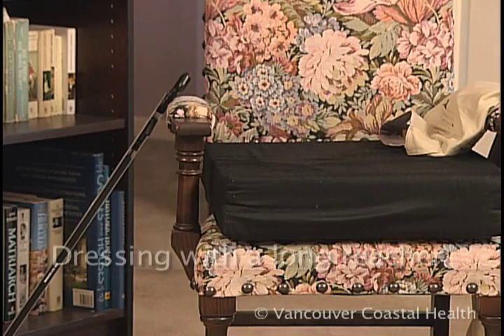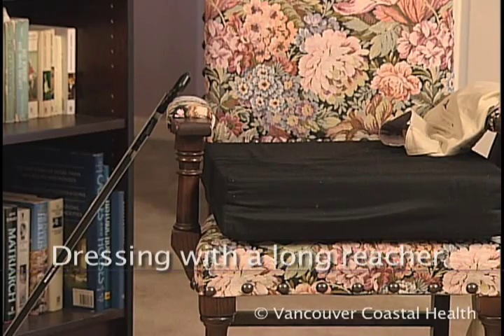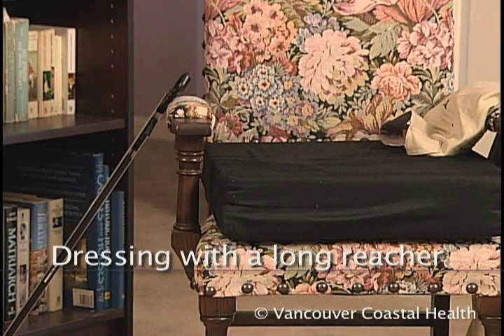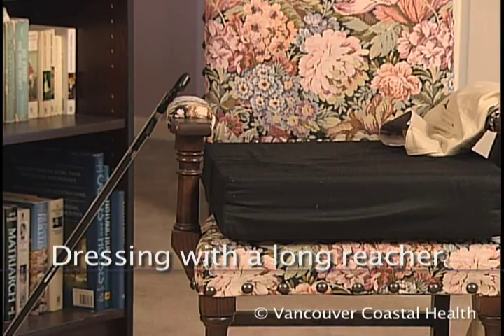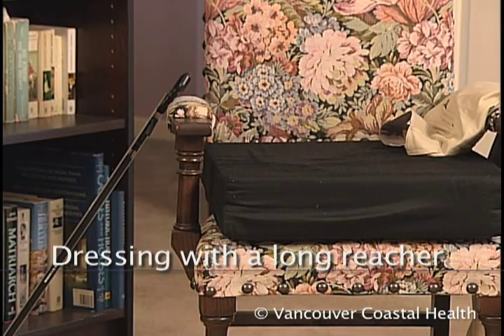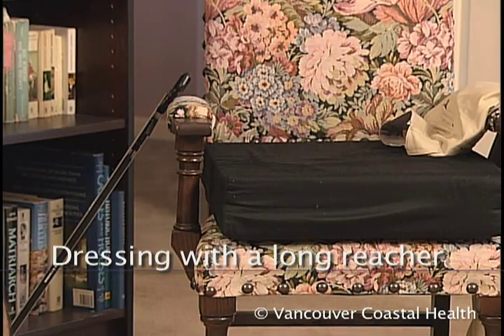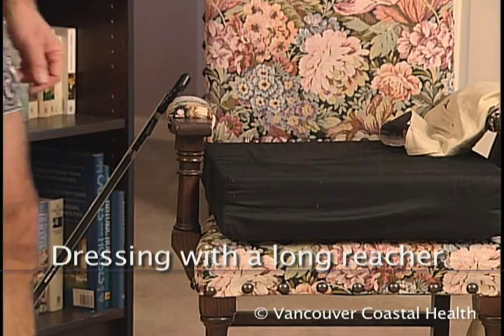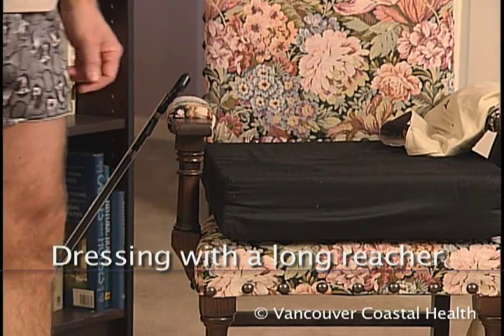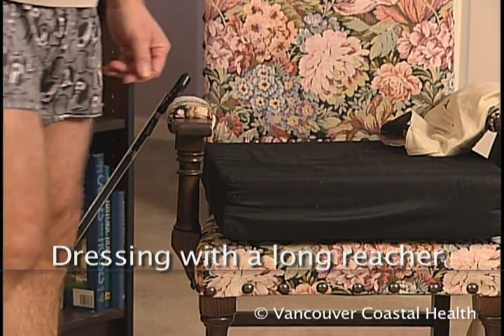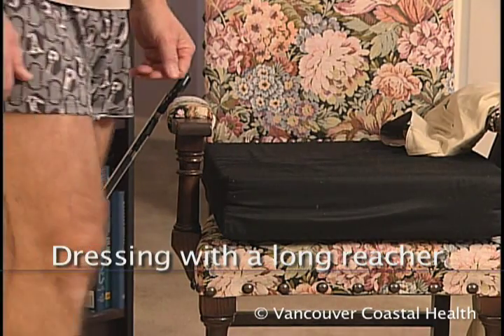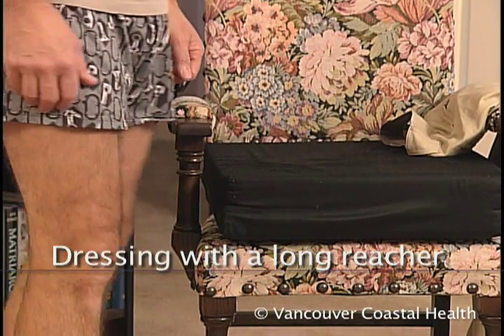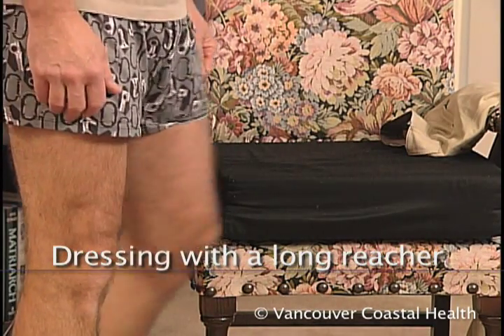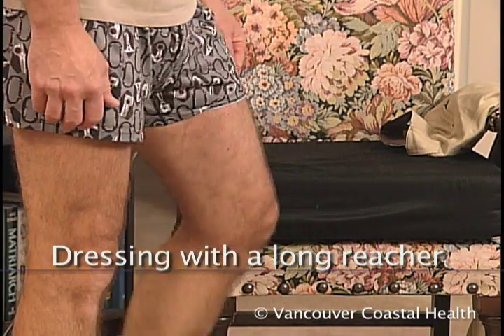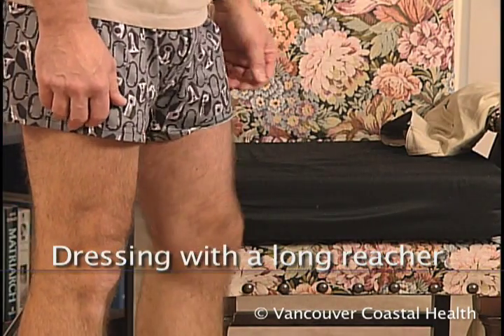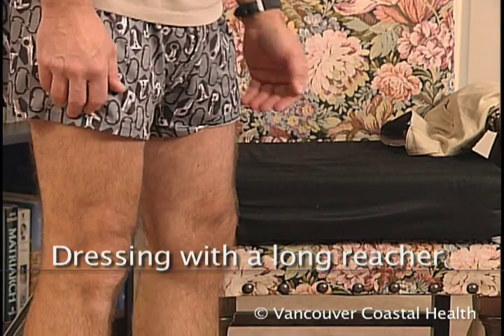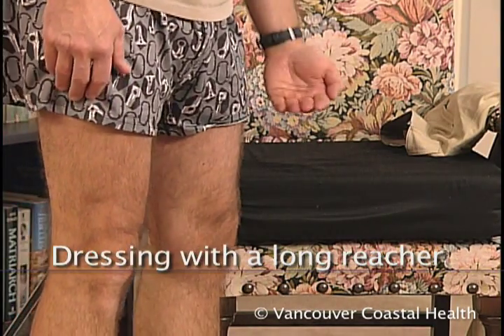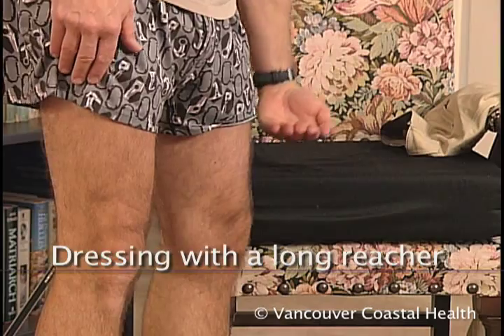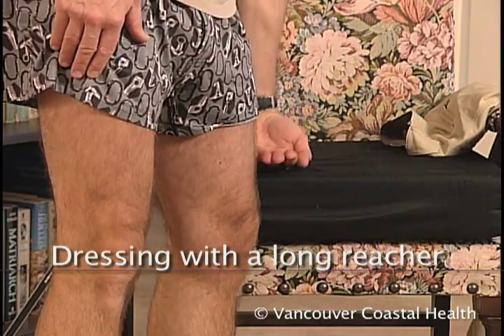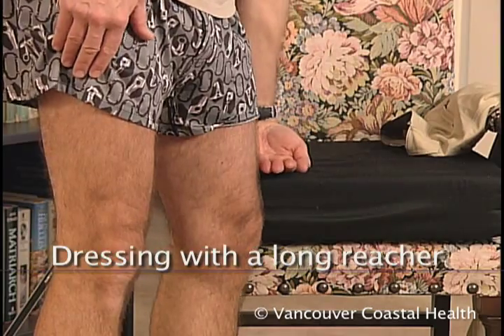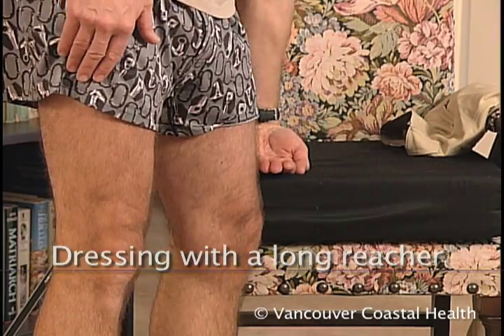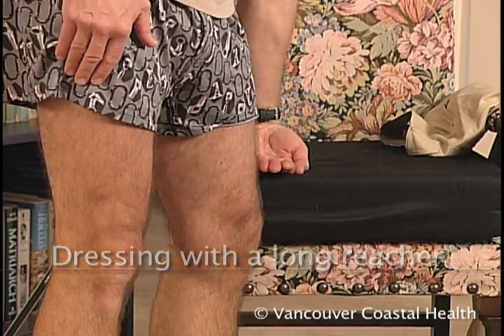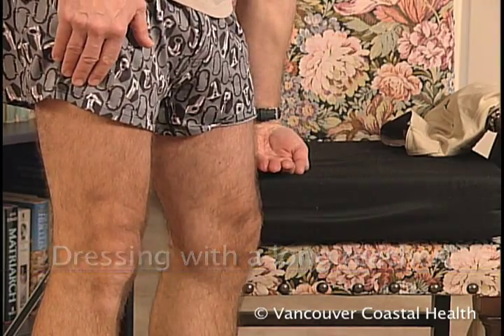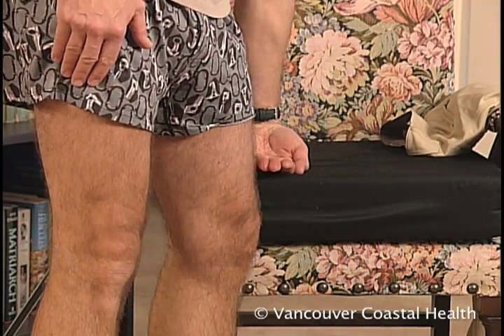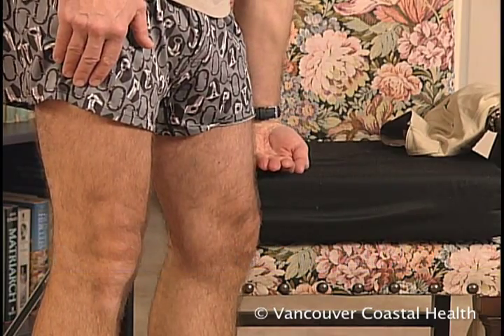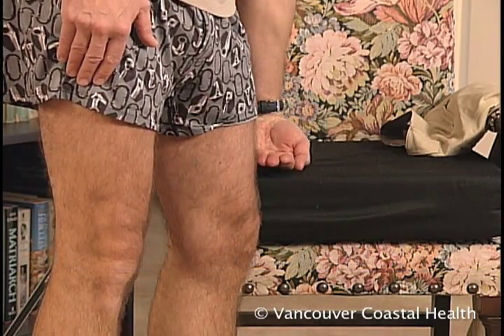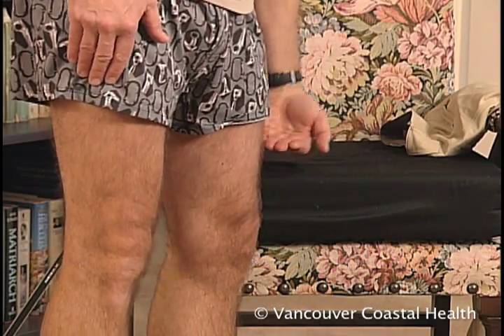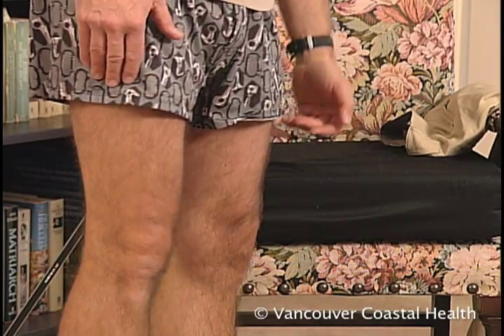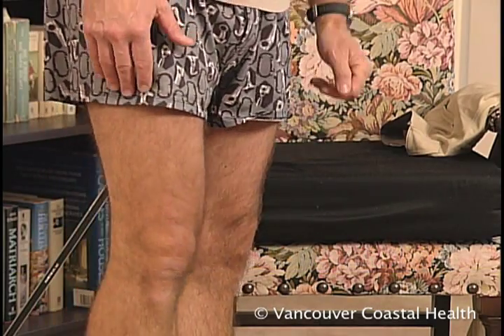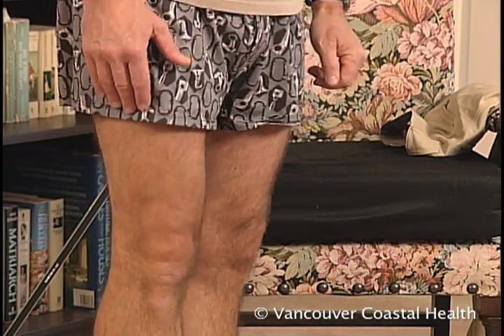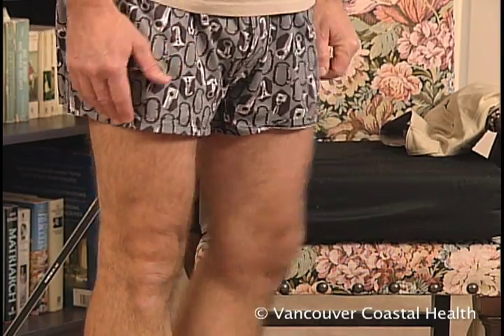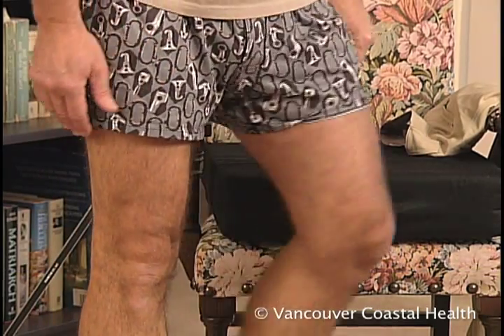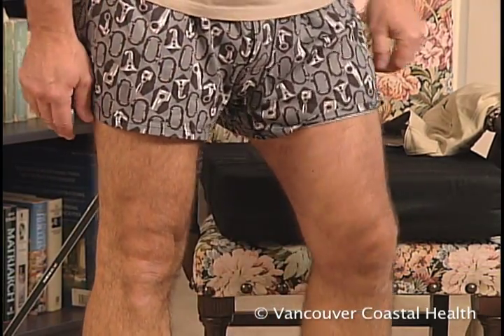To dress and undress, sit in a chair or on a bed. The surface should be 2 inches above your knee.